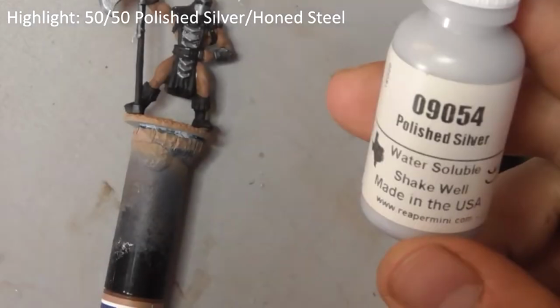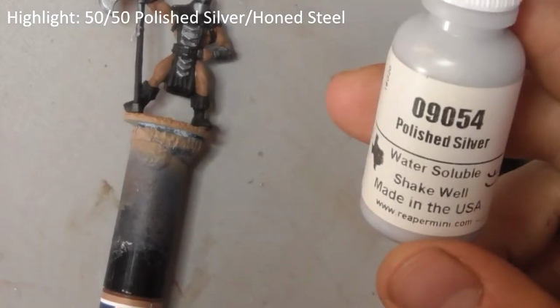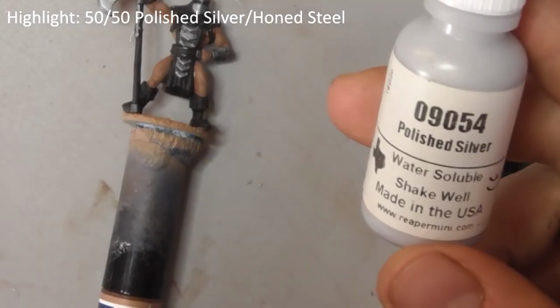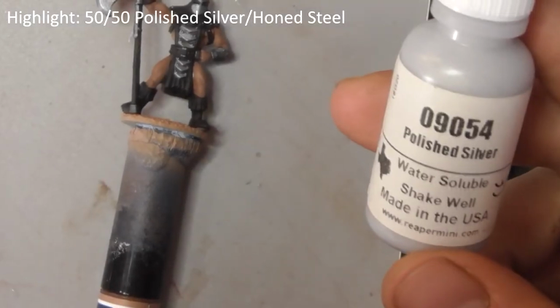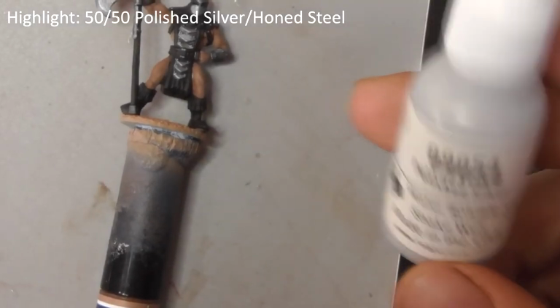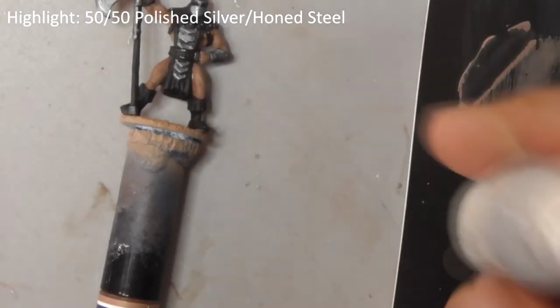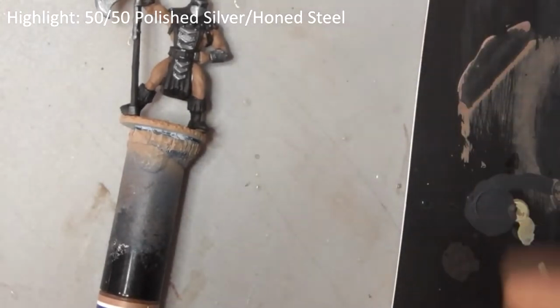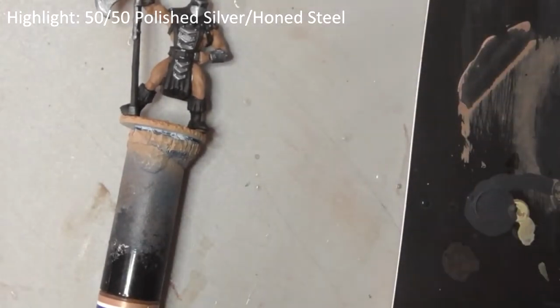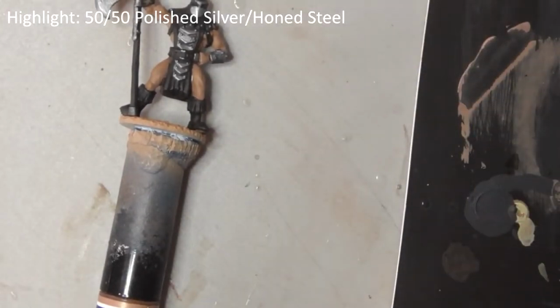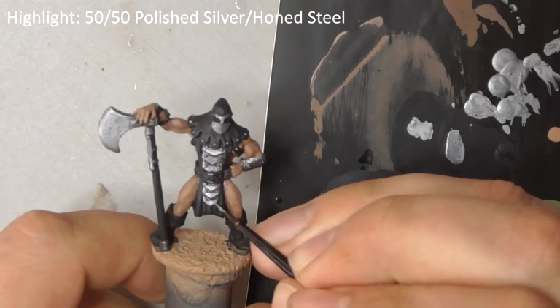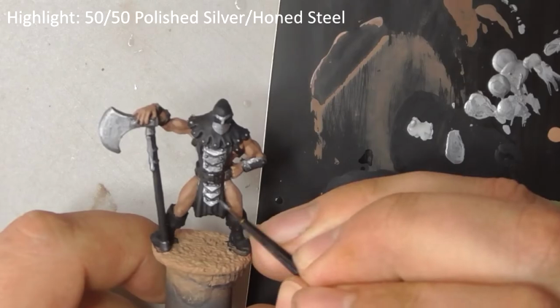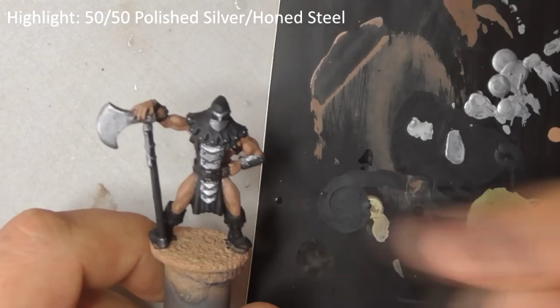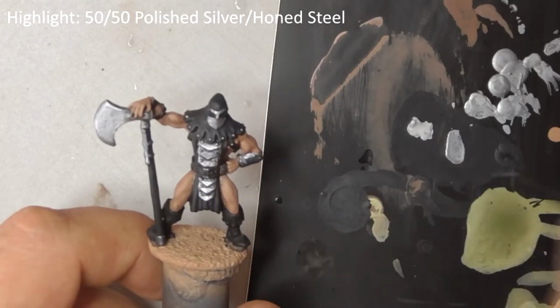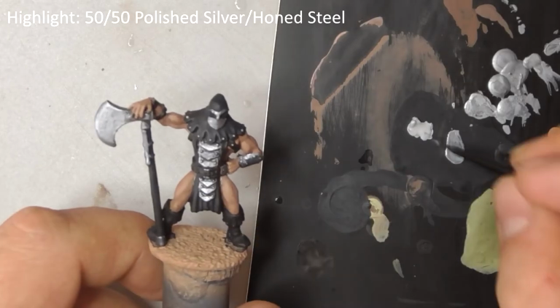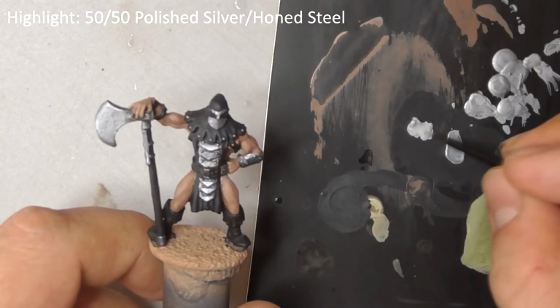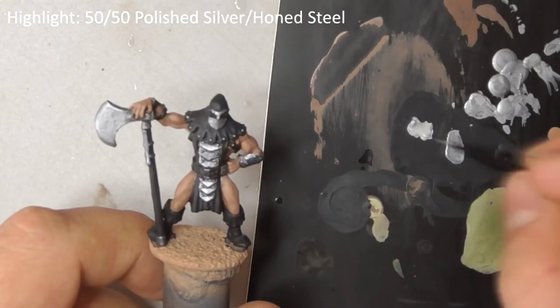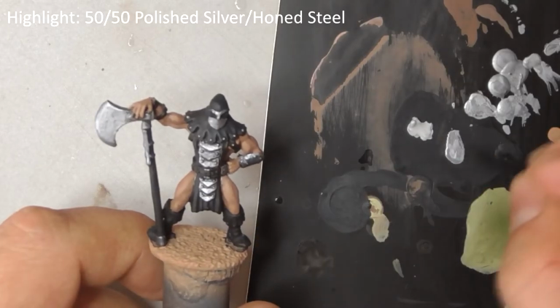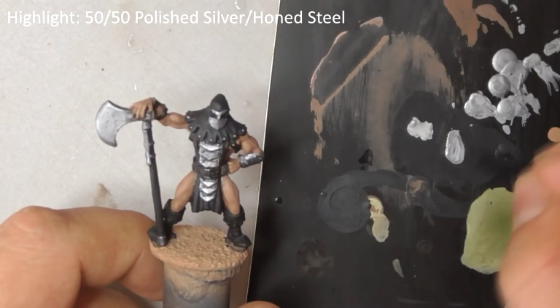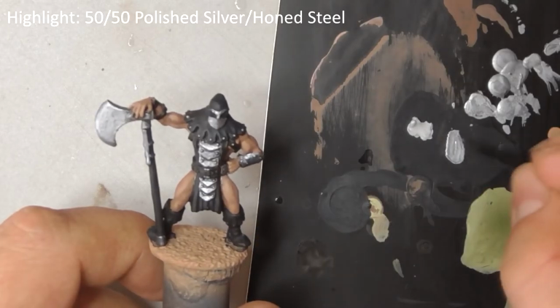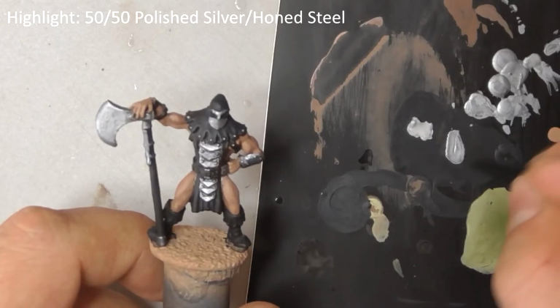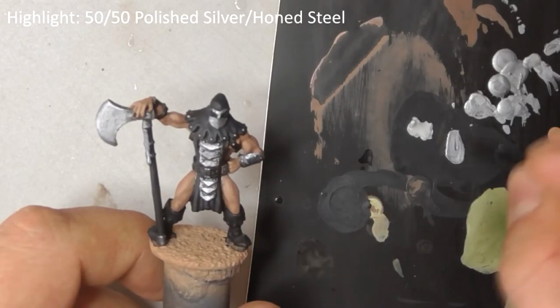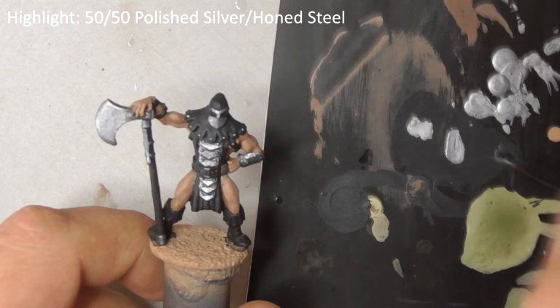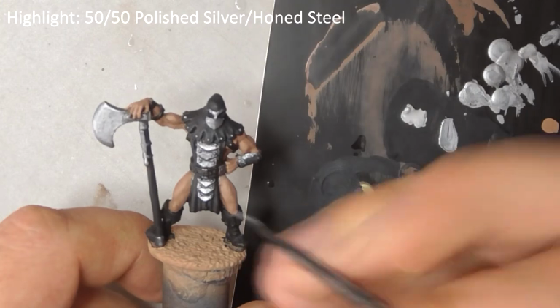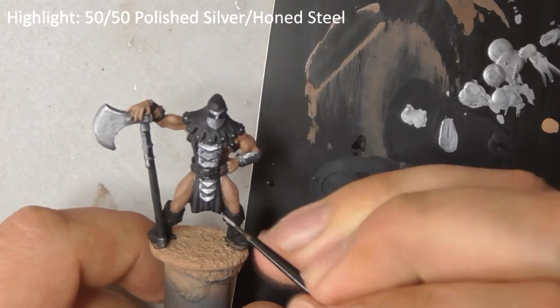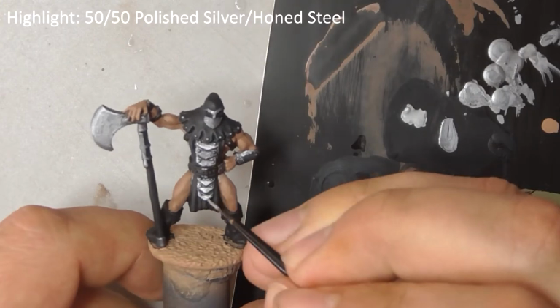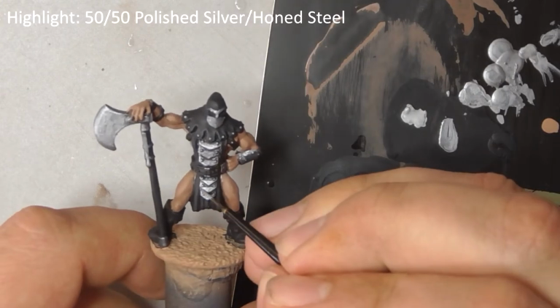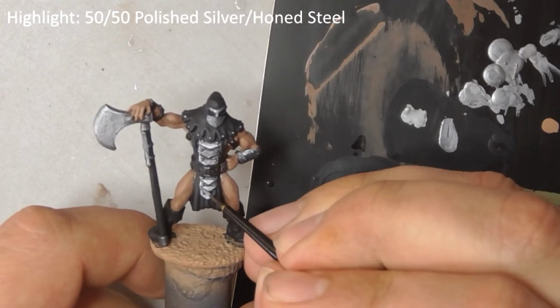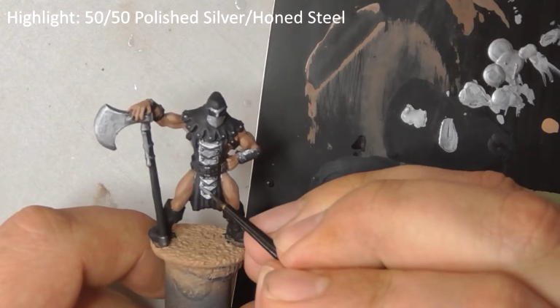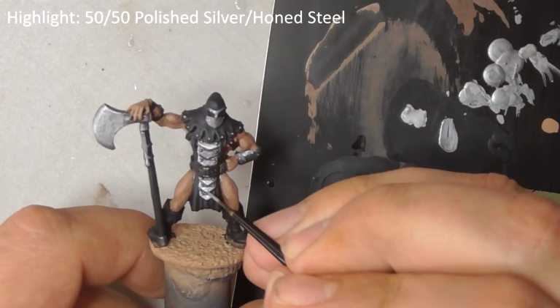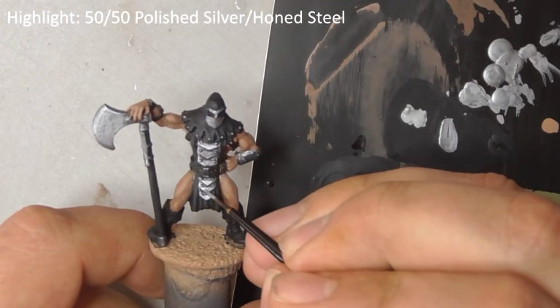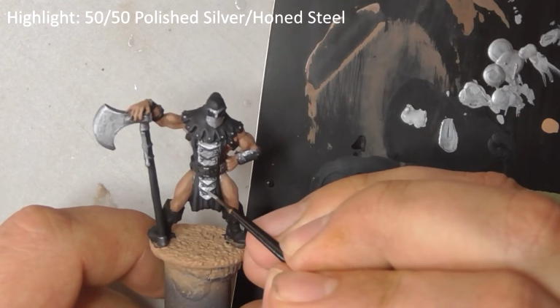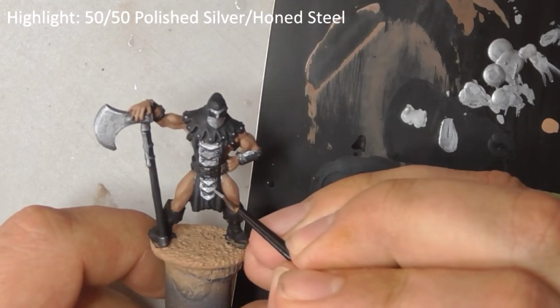Paint a thin highlight line on the edges of his armour and axe with a 50/50 mix of polished silver and honed steel.